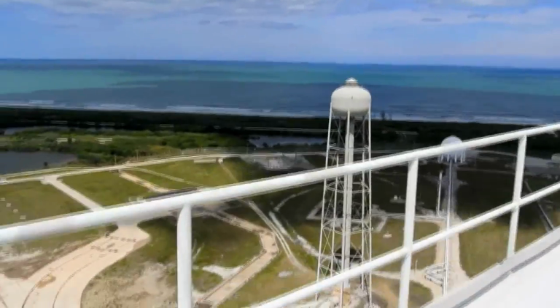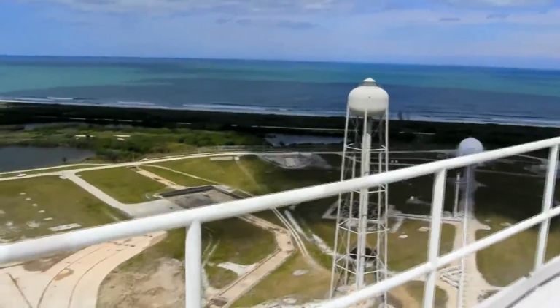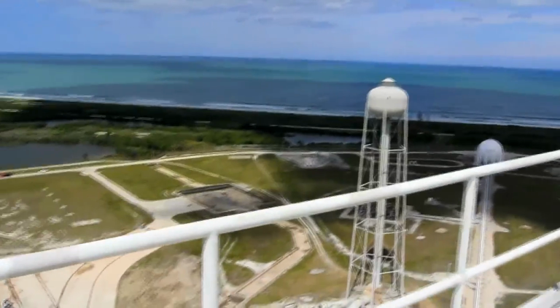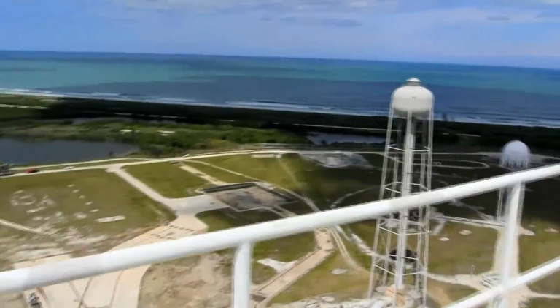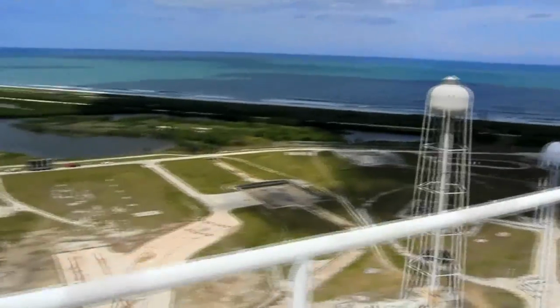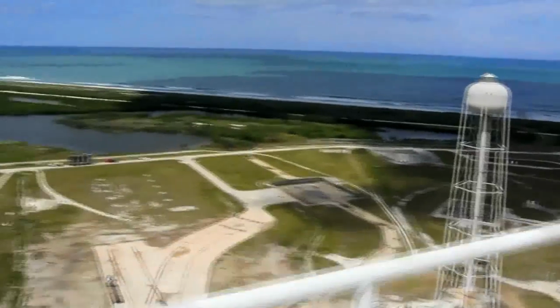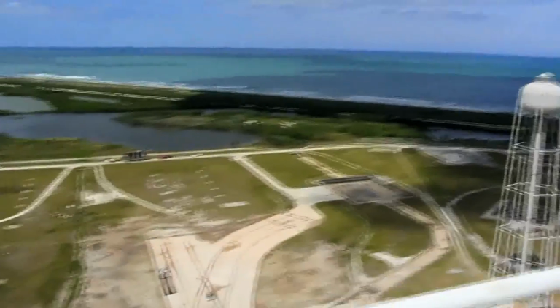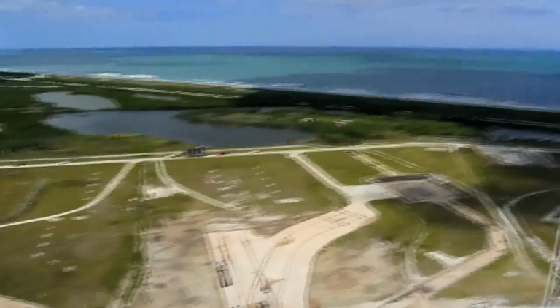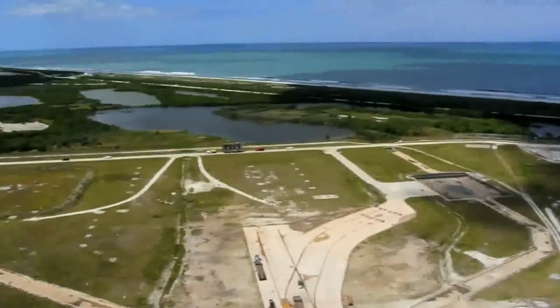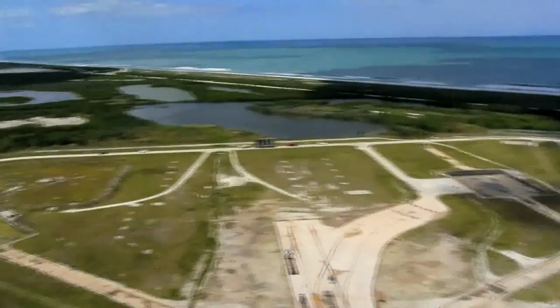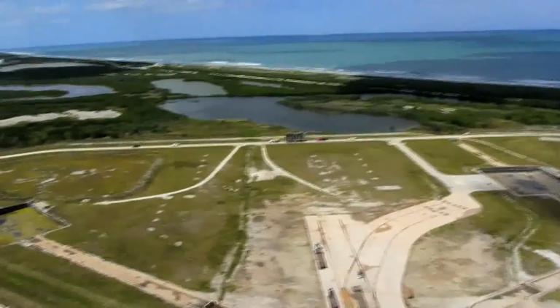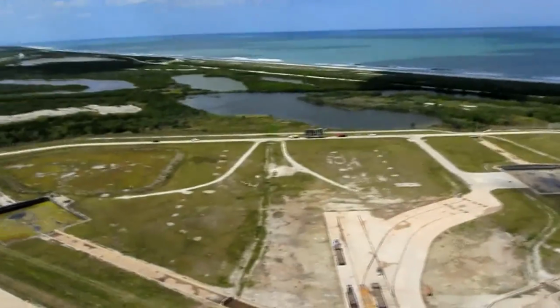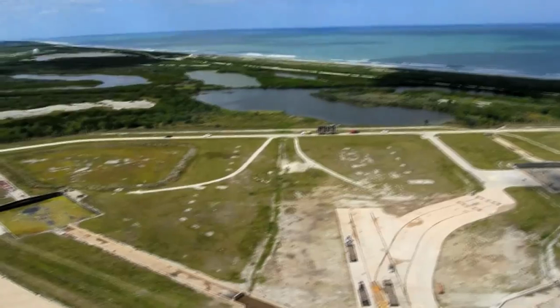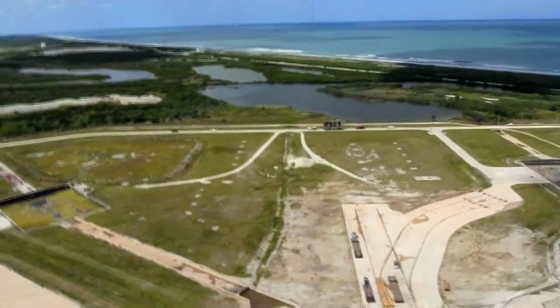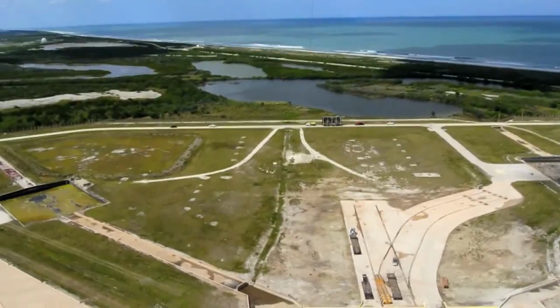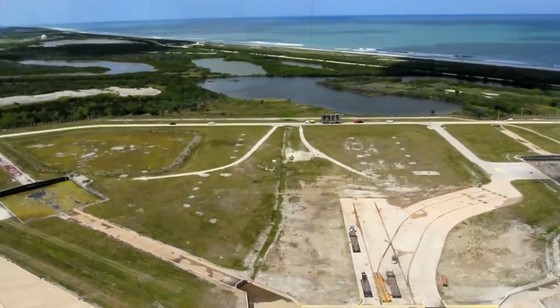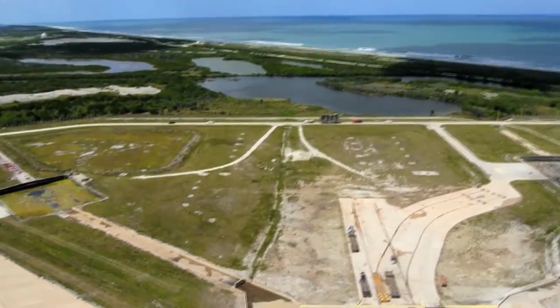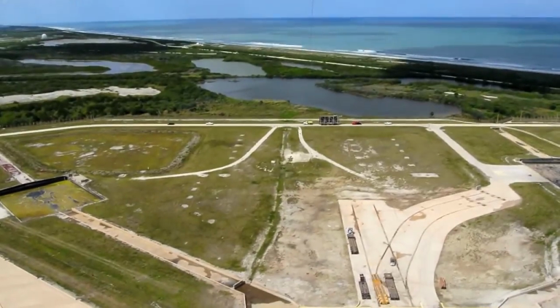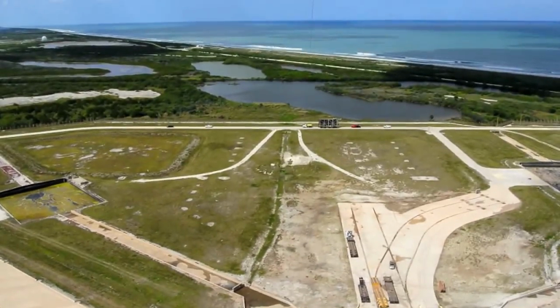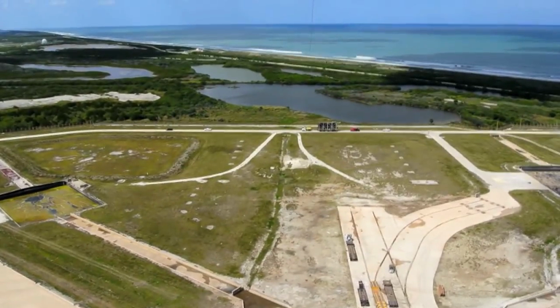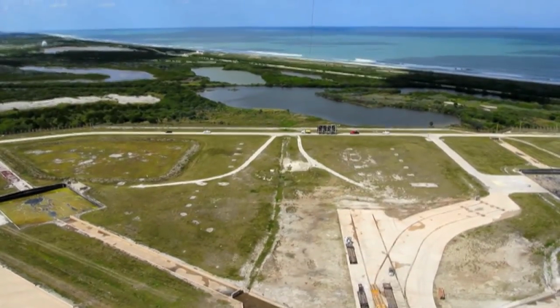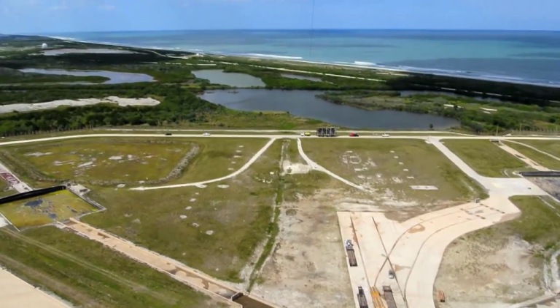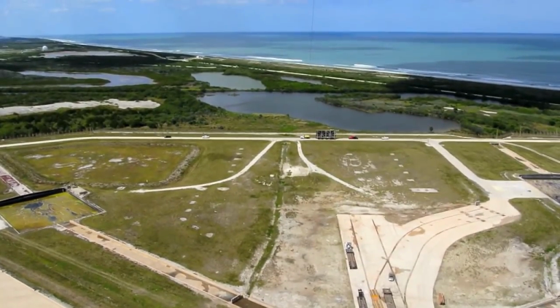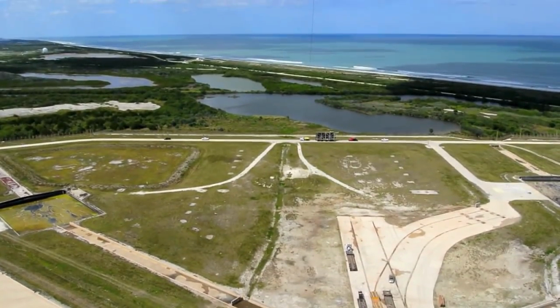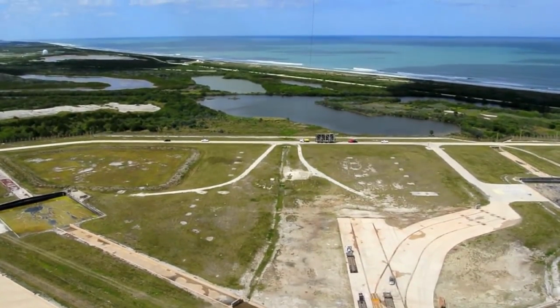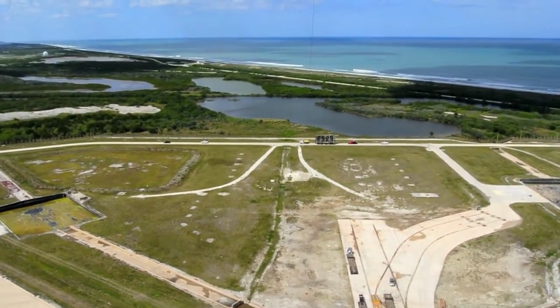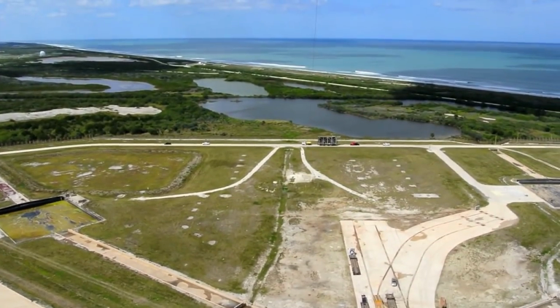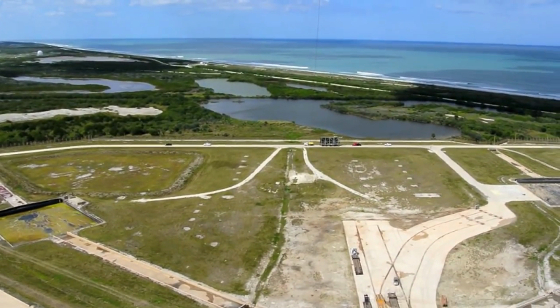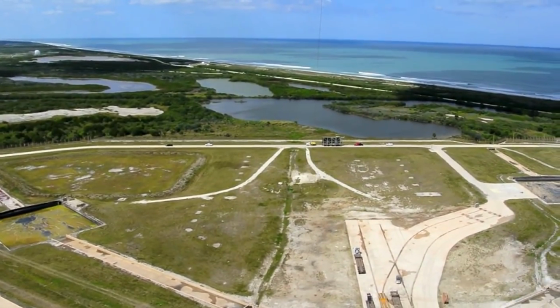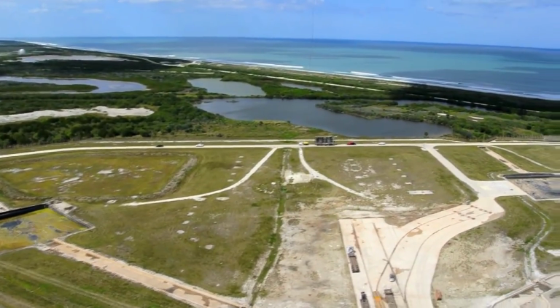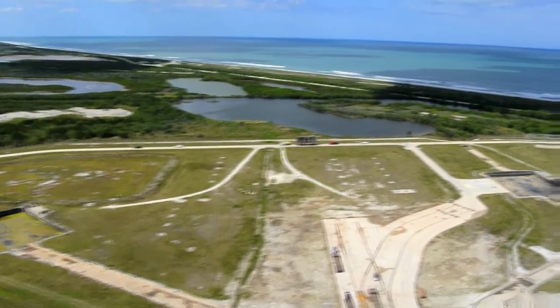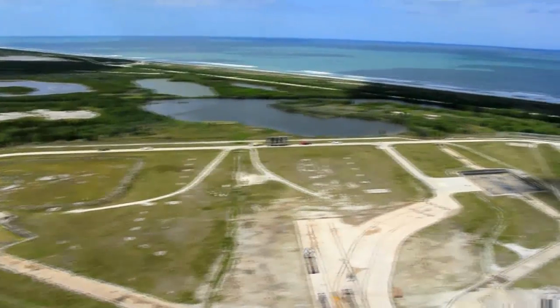And then you've got the blast — part of the blast shield being taken away from the pad on a truck as we speak.